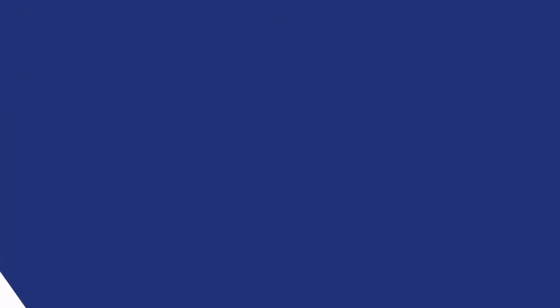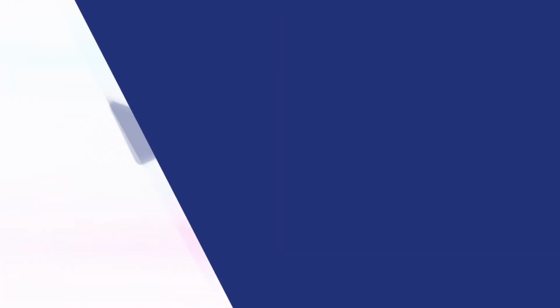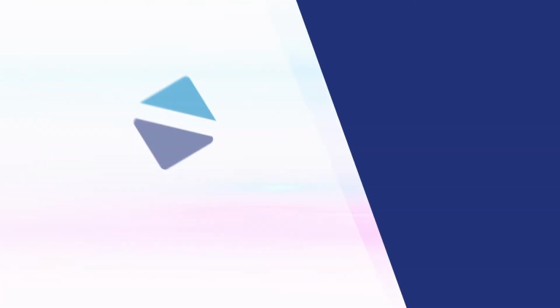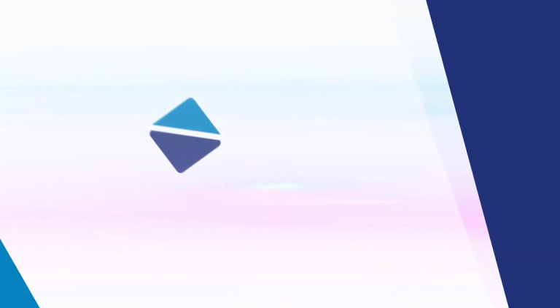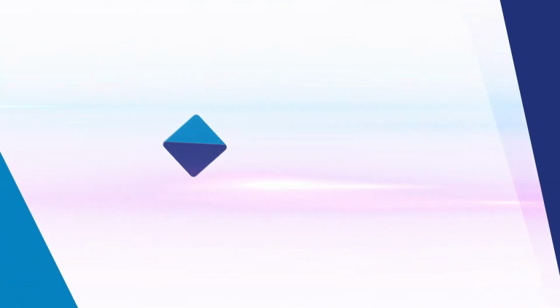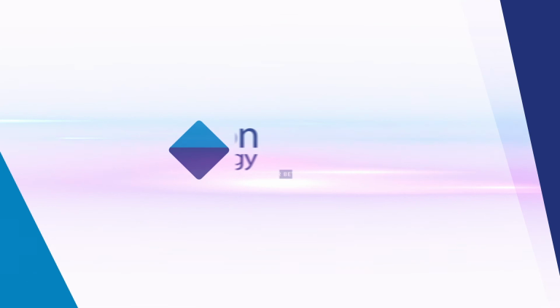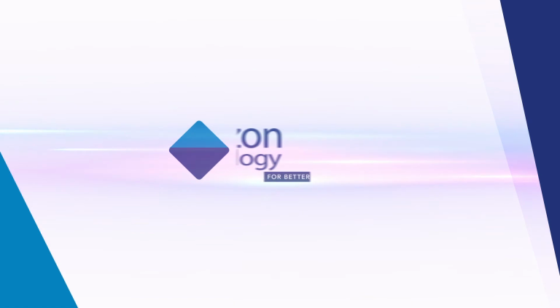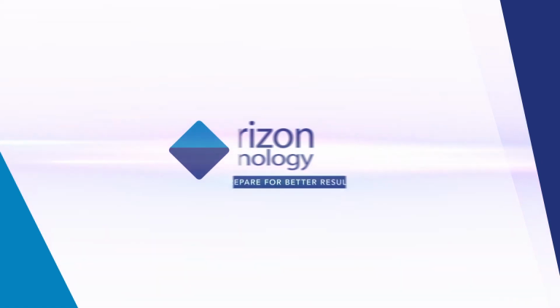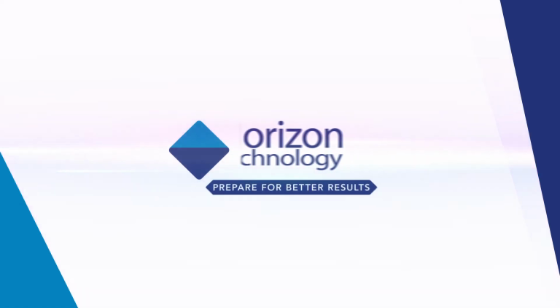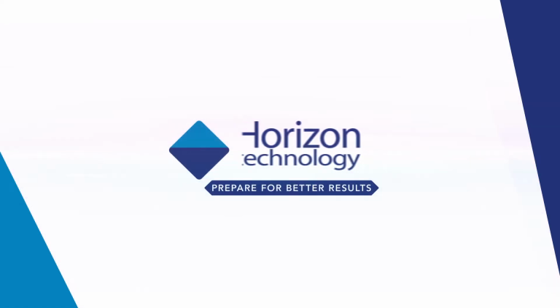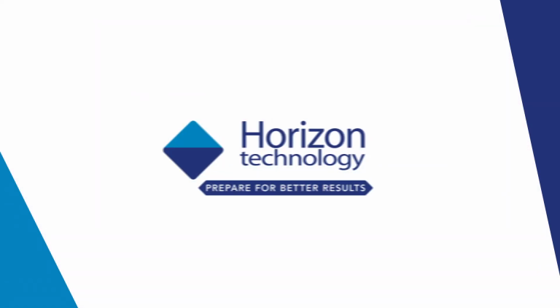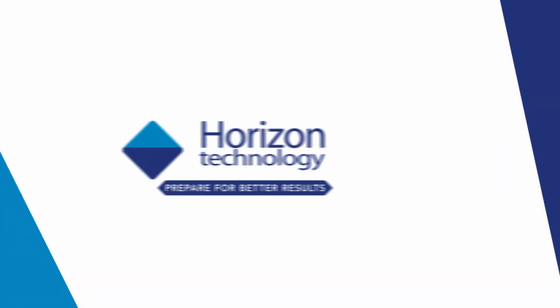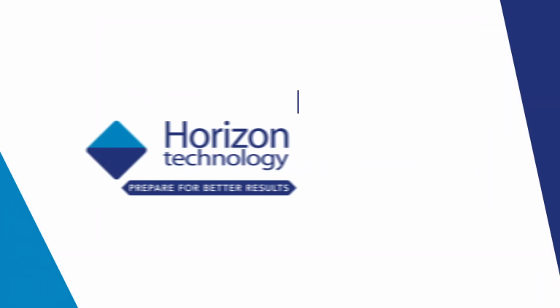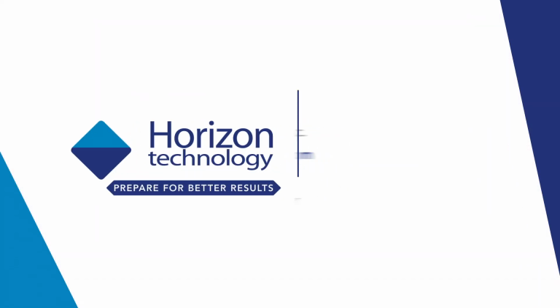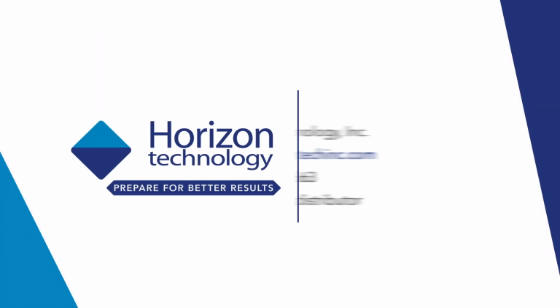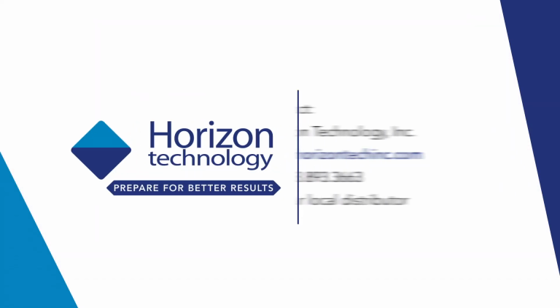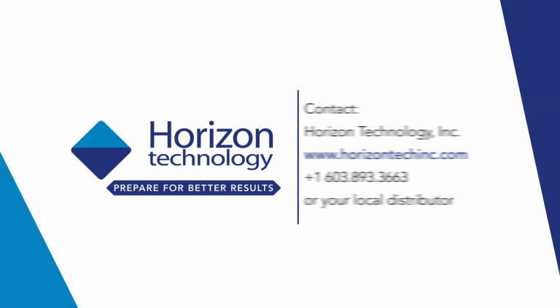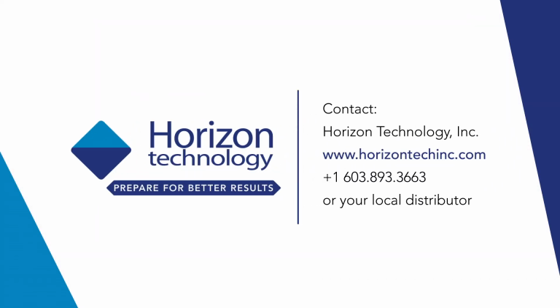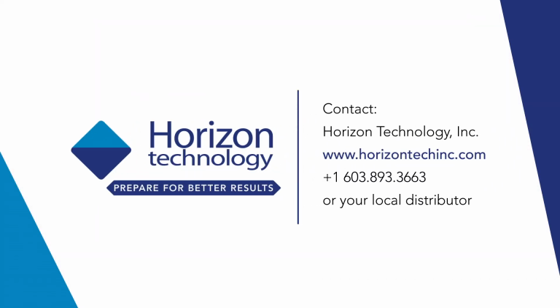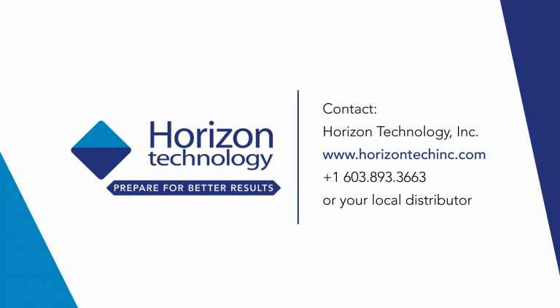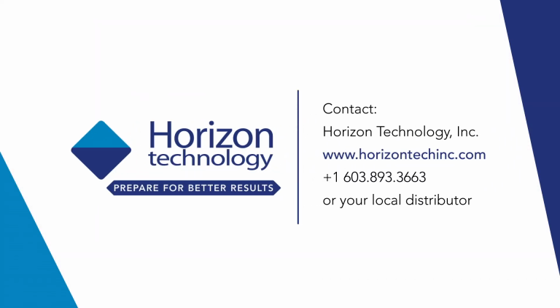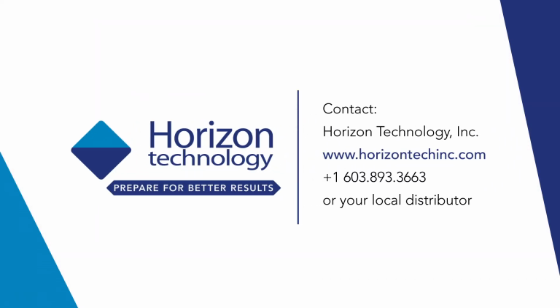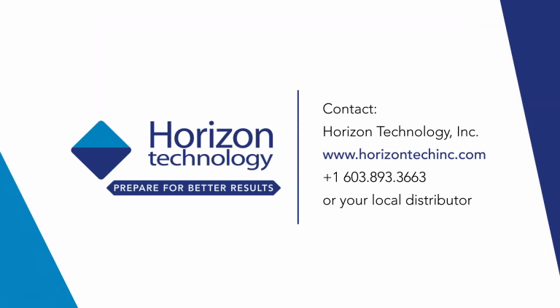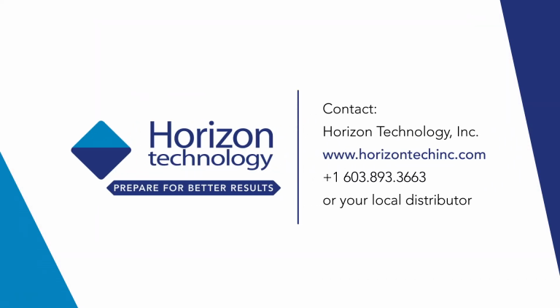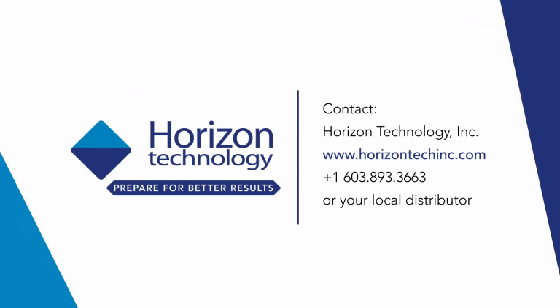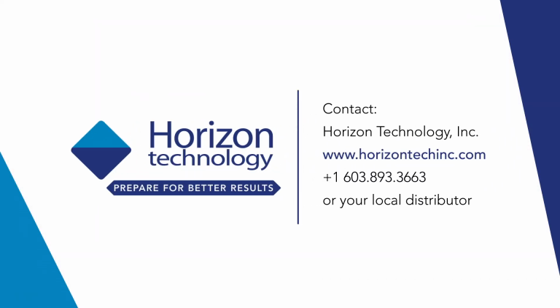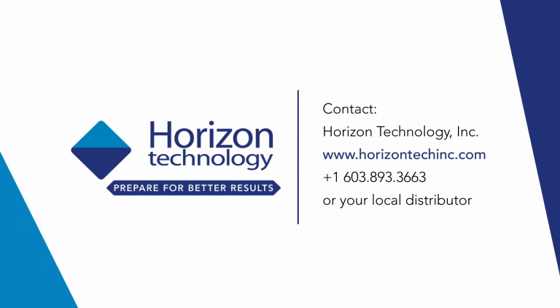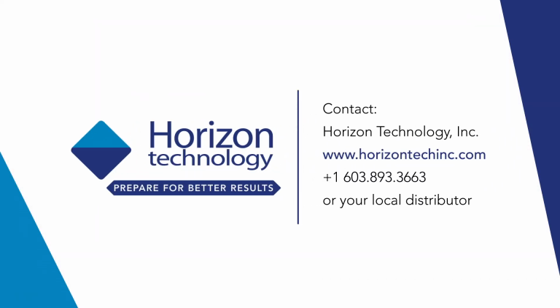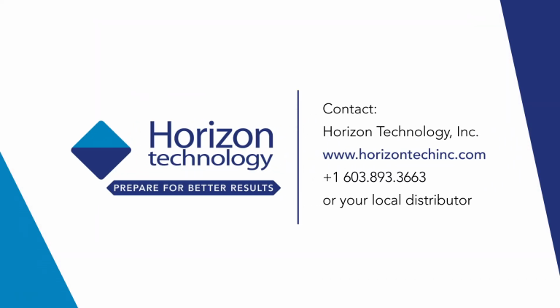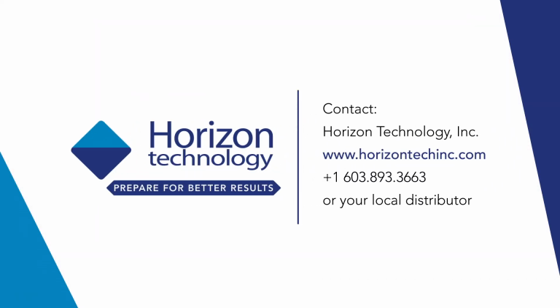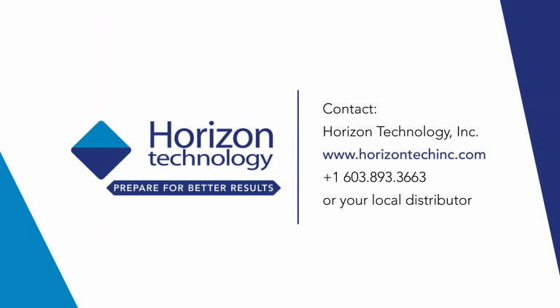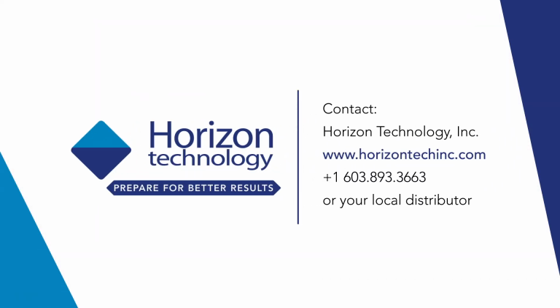For more information, contact Horizon Technology and prepare for better results.